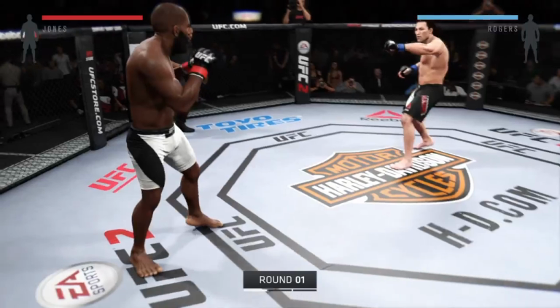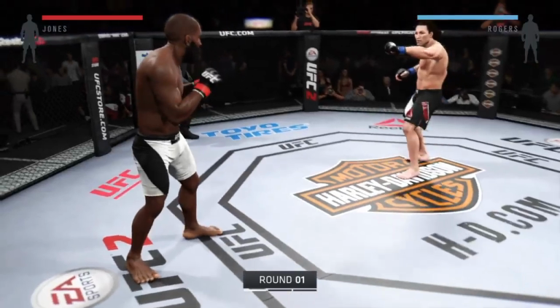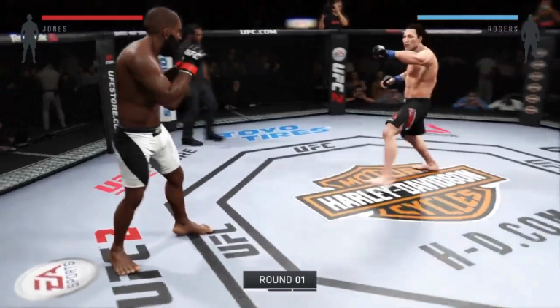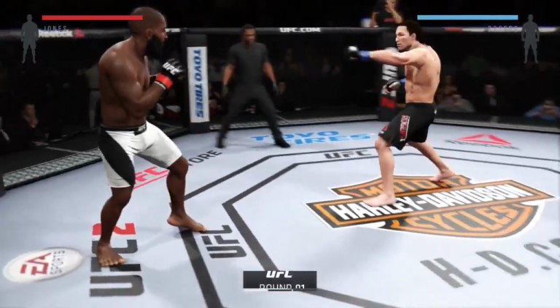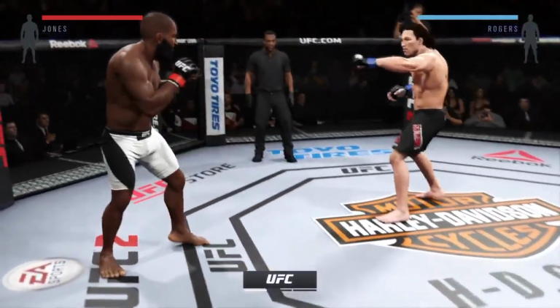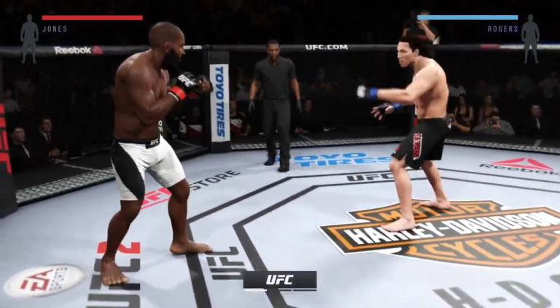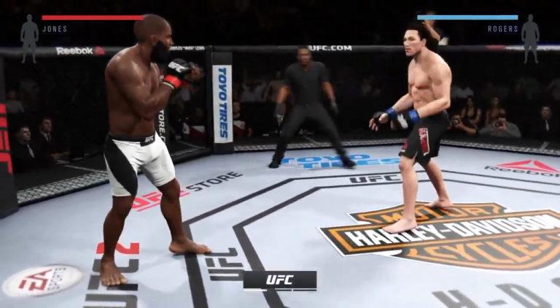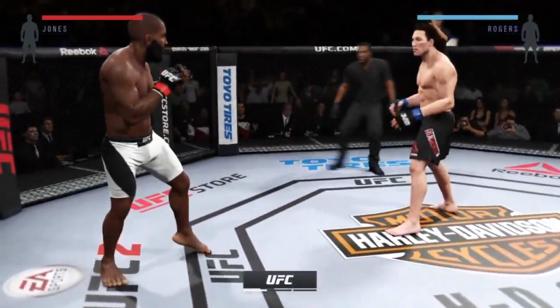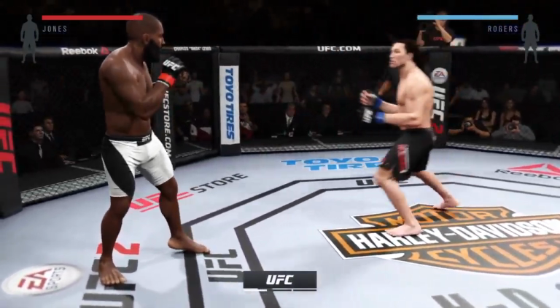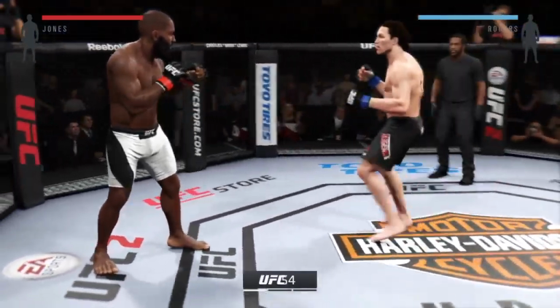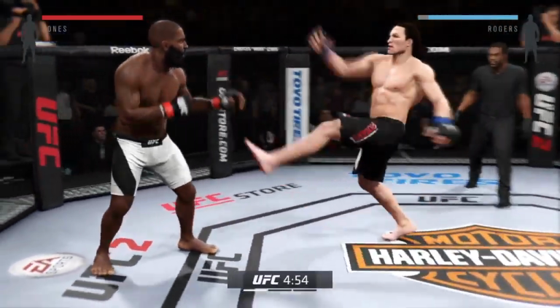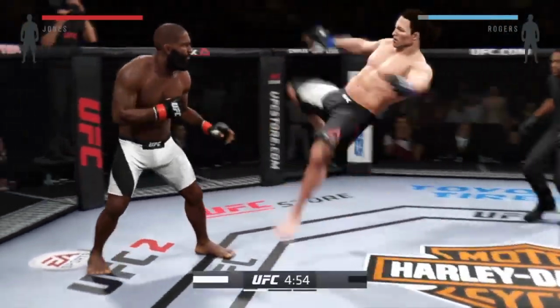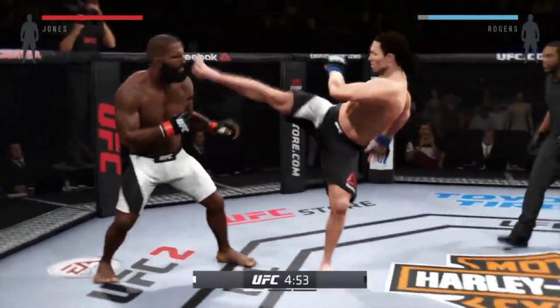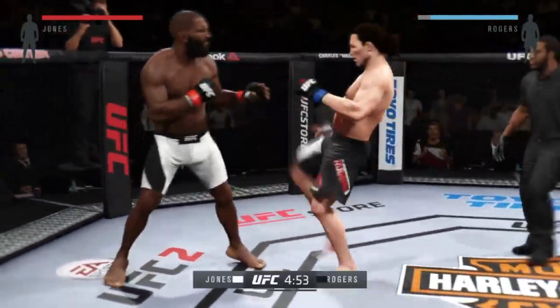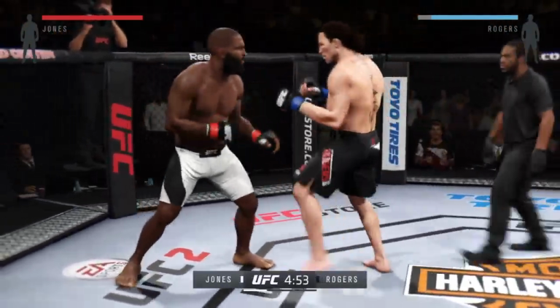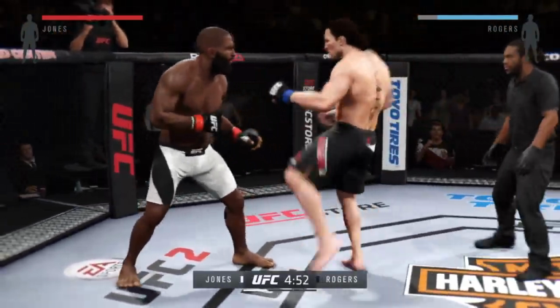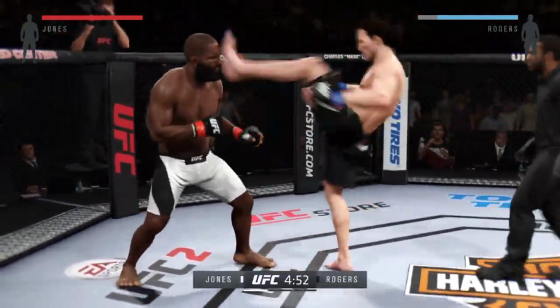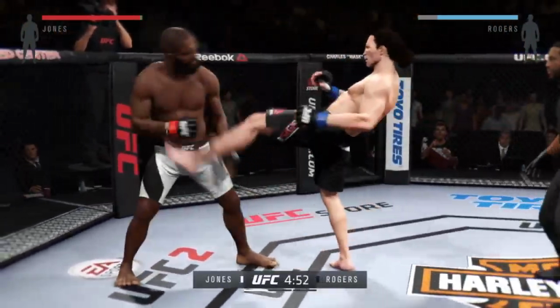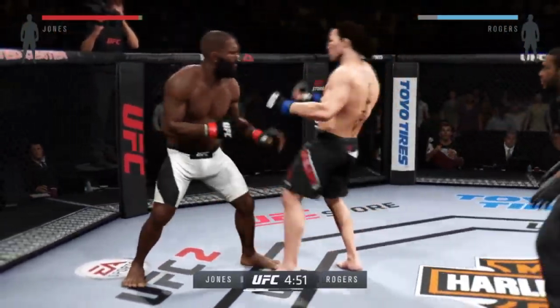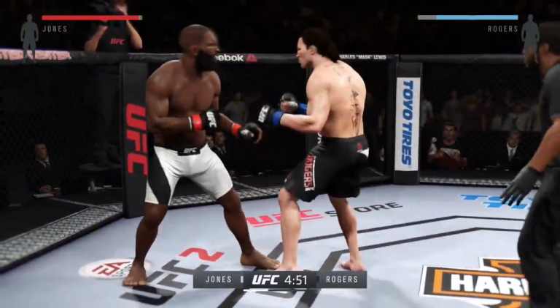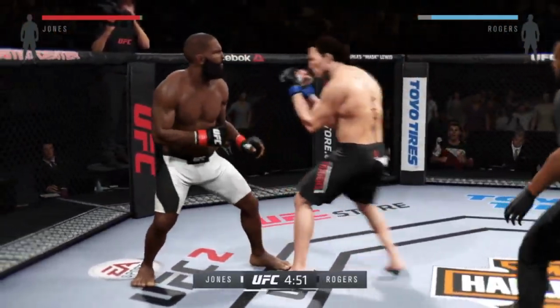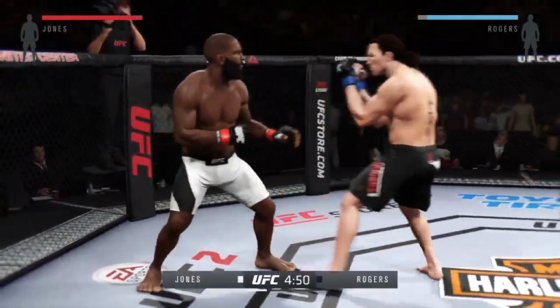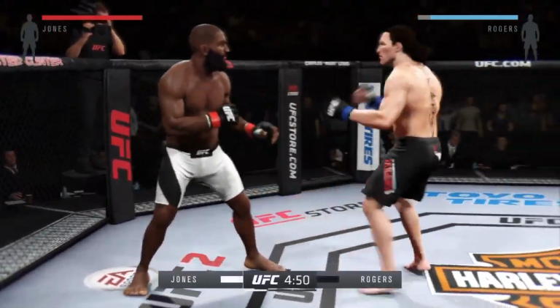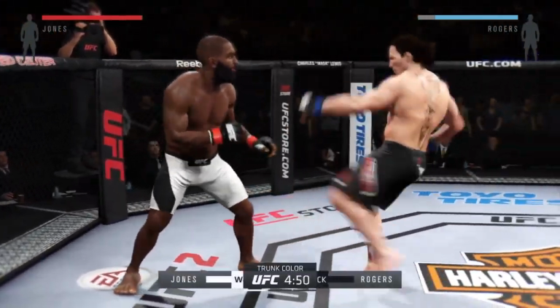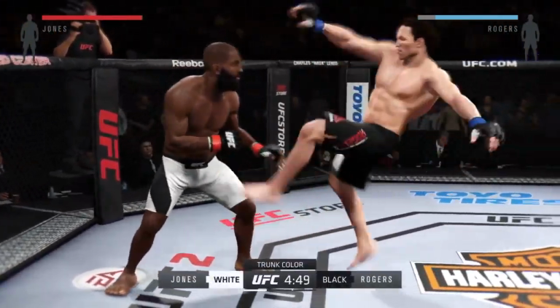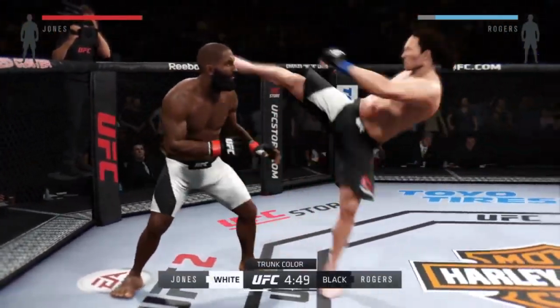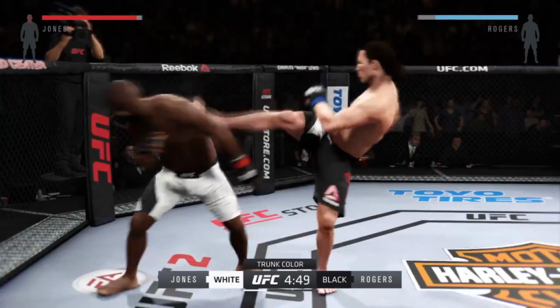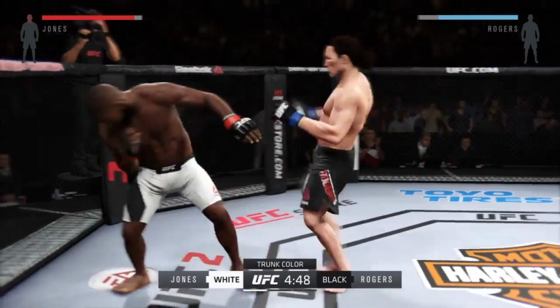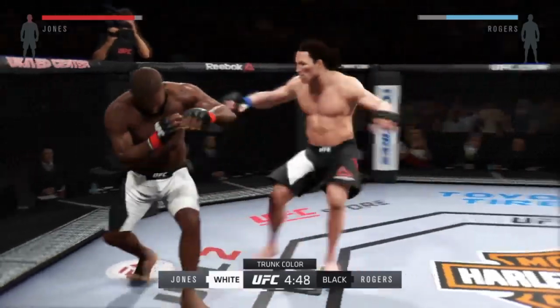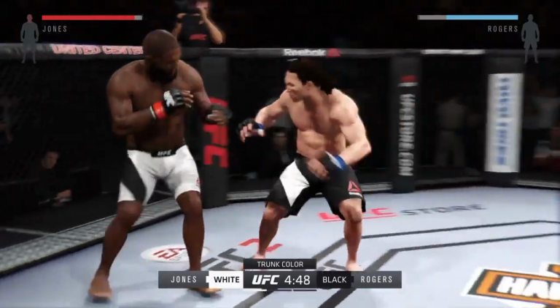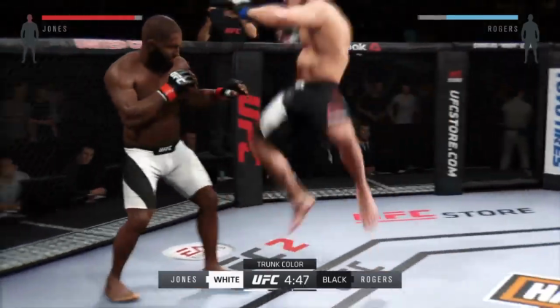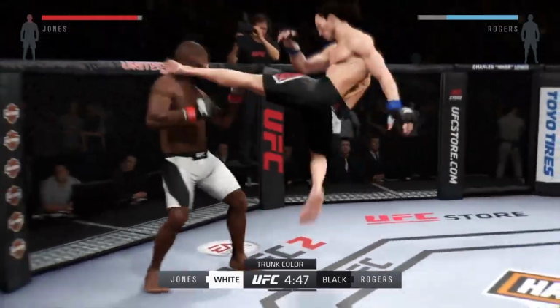Fight scheduled for three five-minute rounds. Black trunks for Goliath. White trunks for the Destroyer.